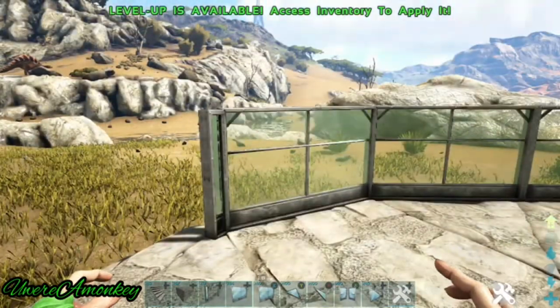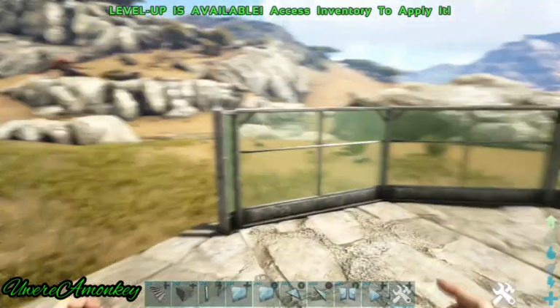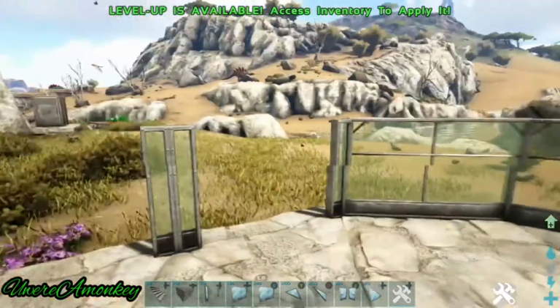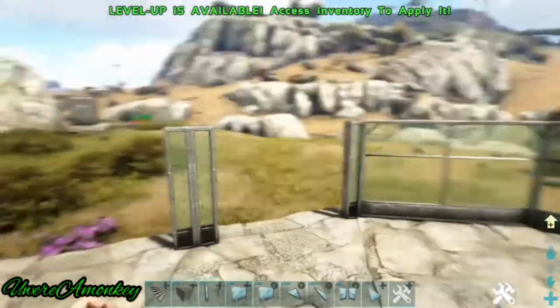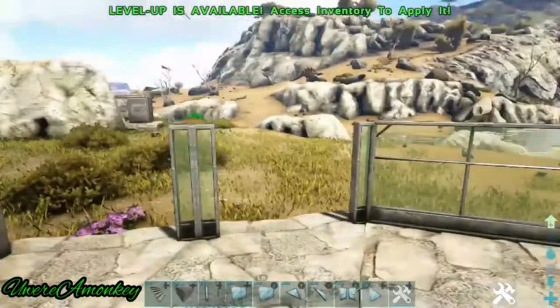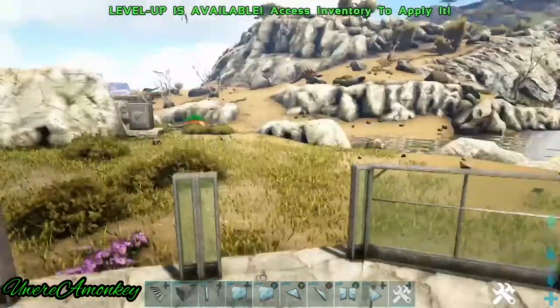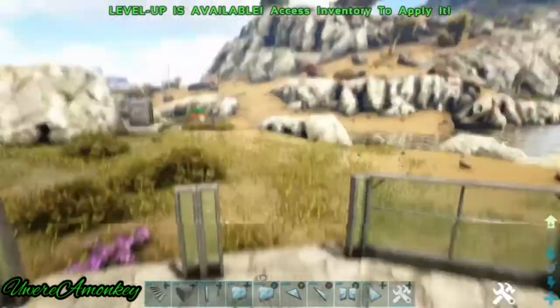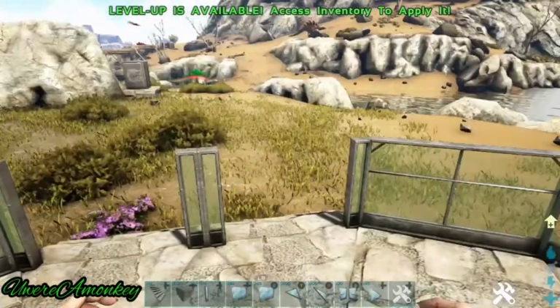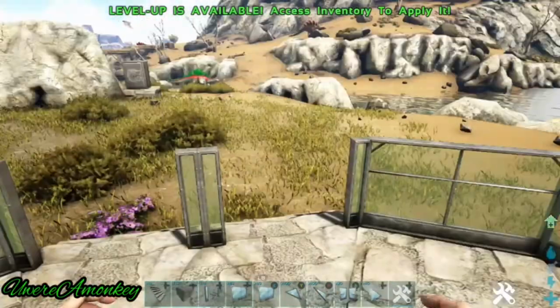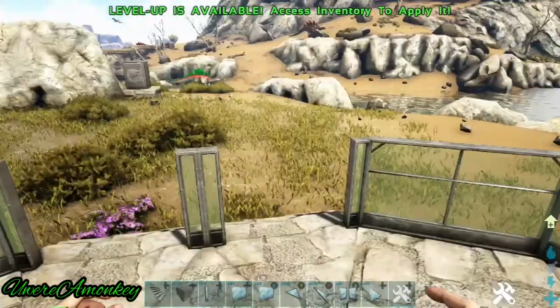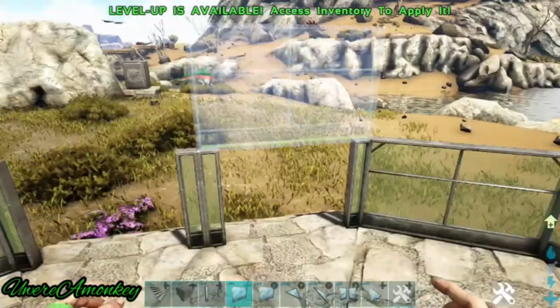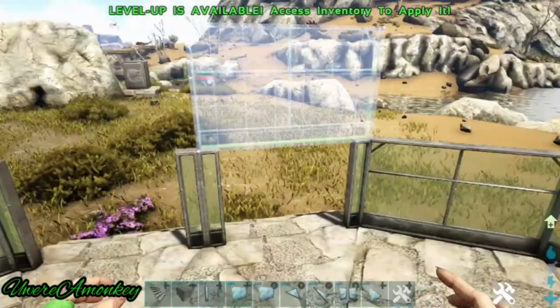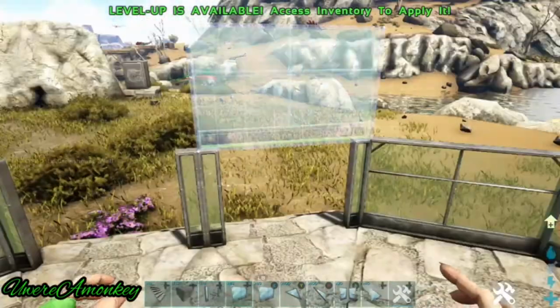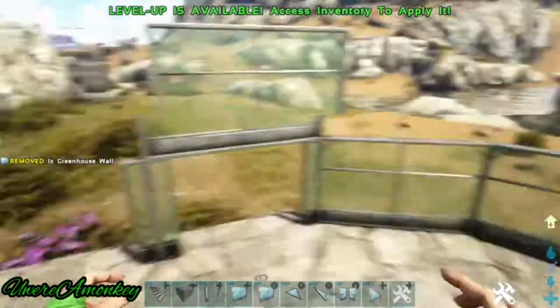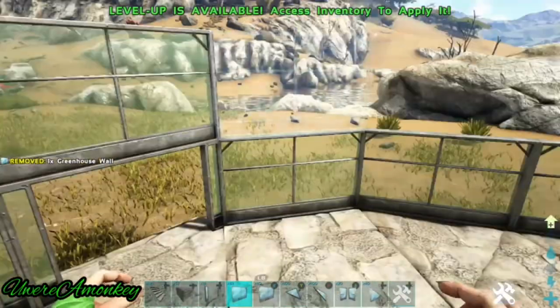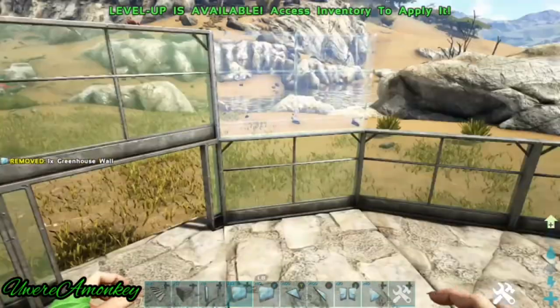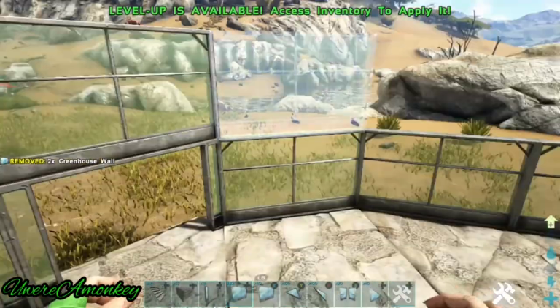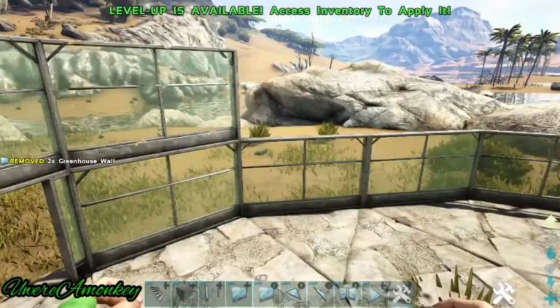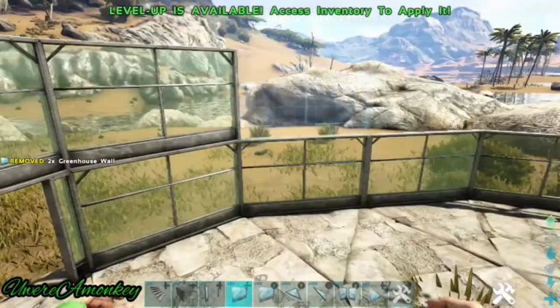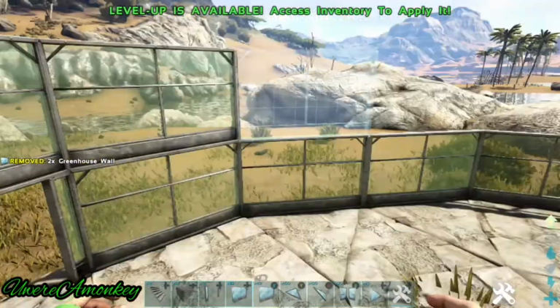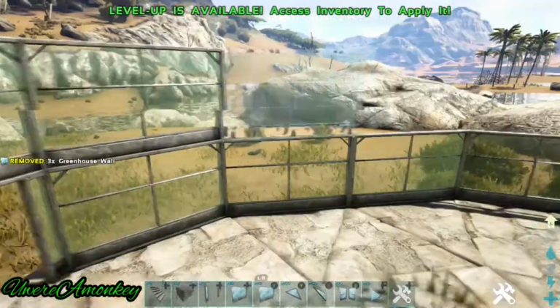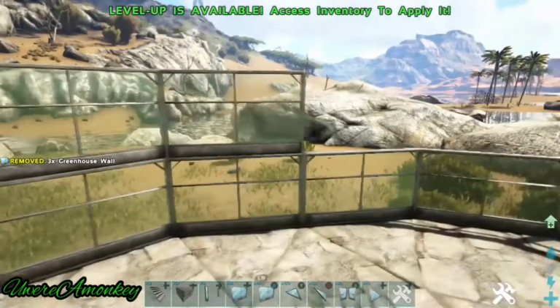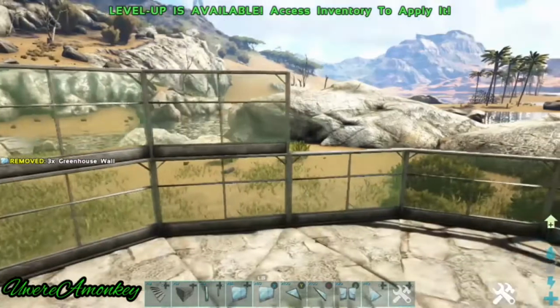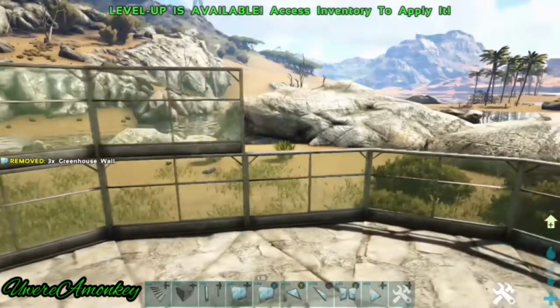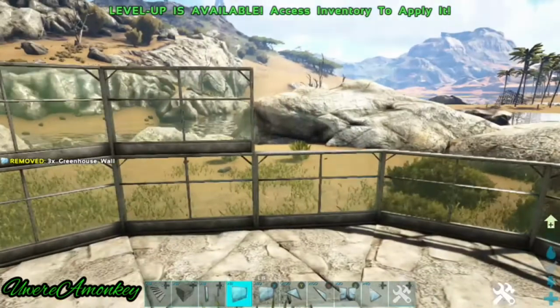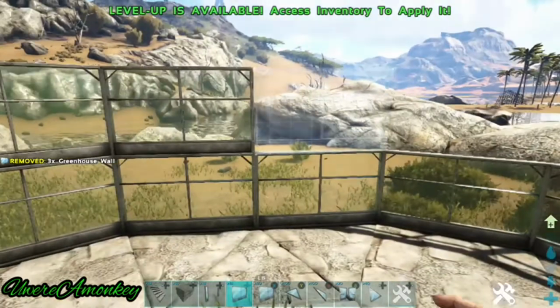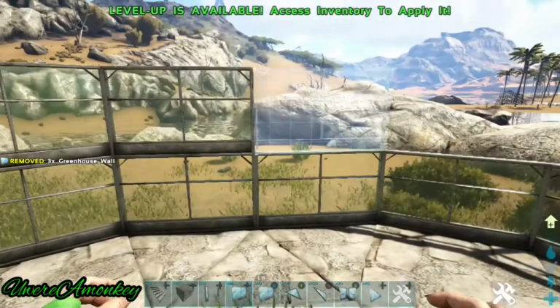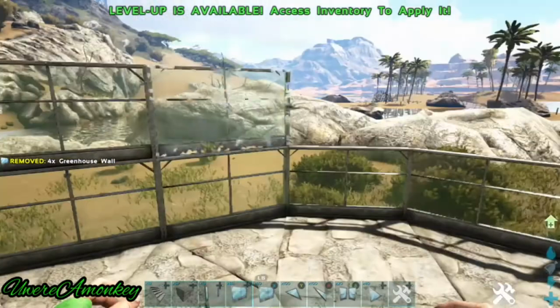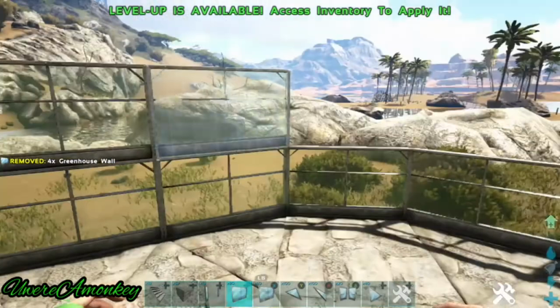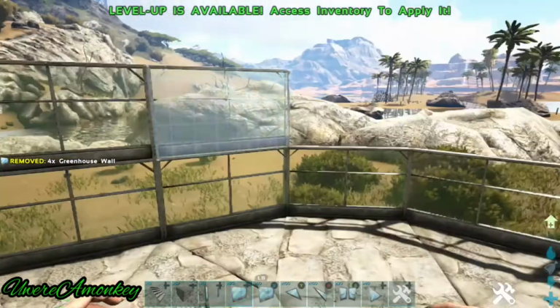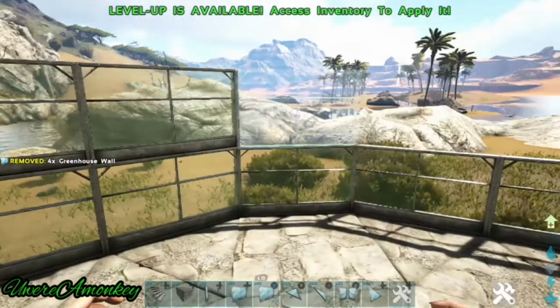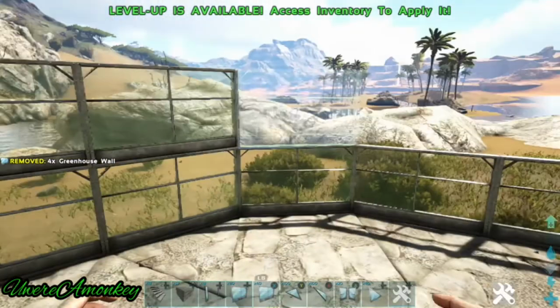Now we'll add another two layers of greenhouse glass all the way around.